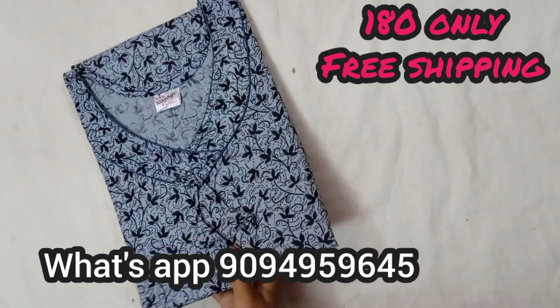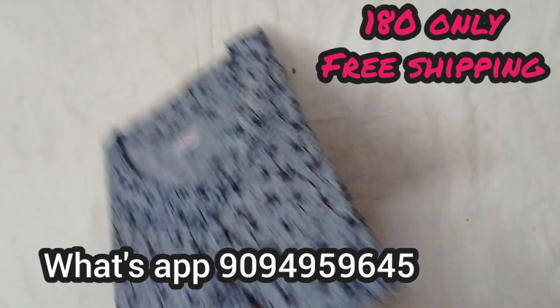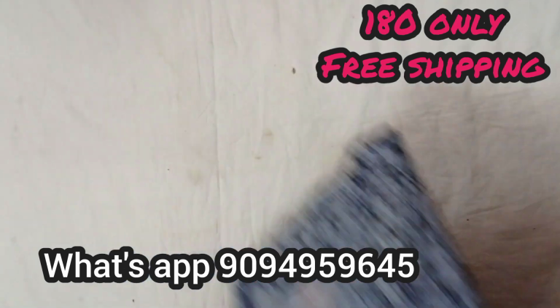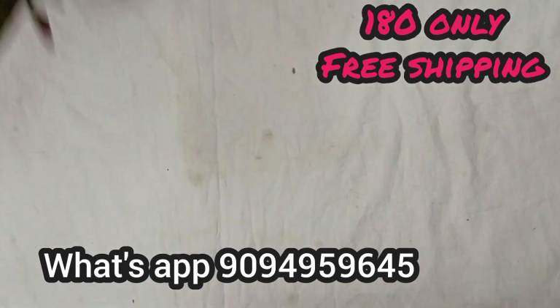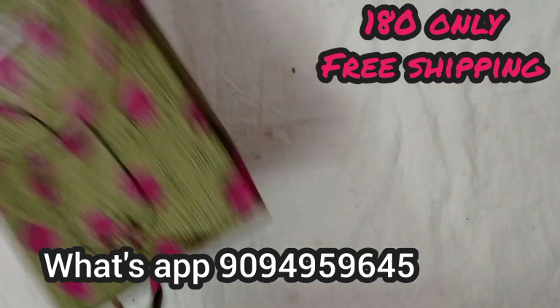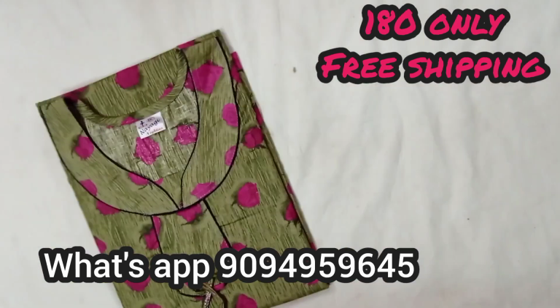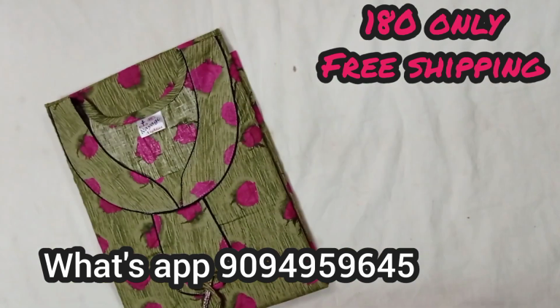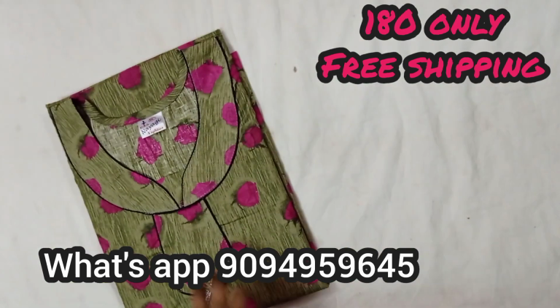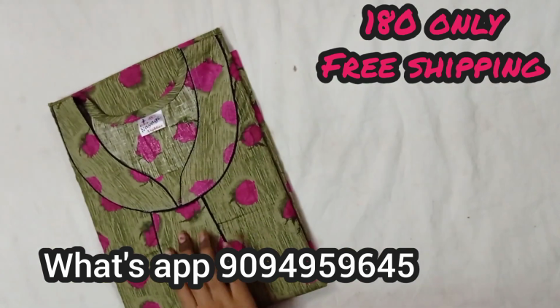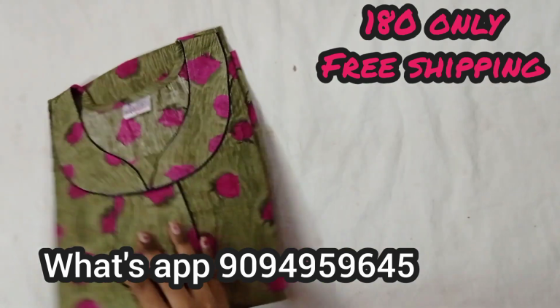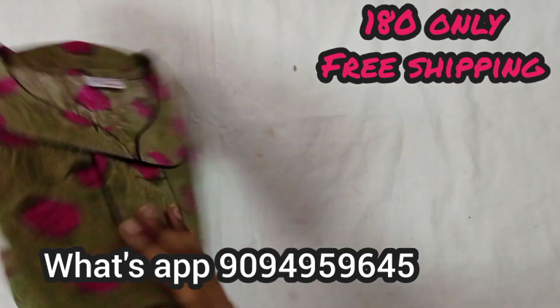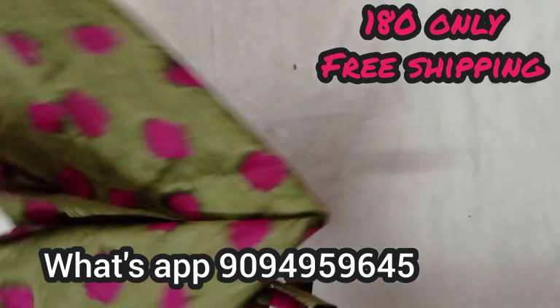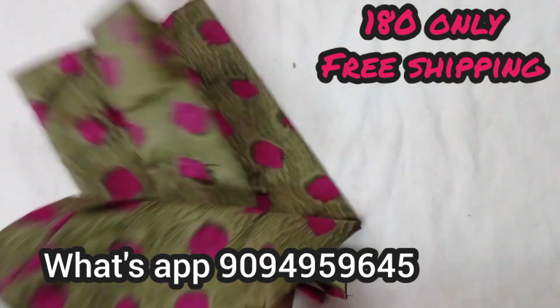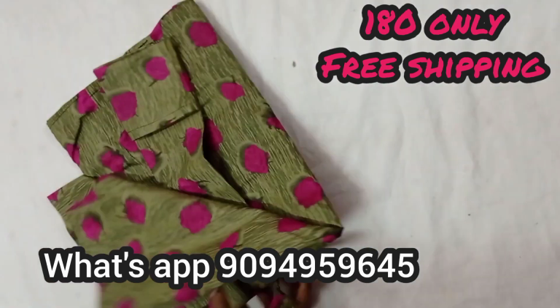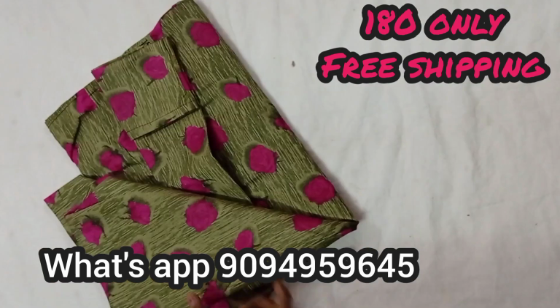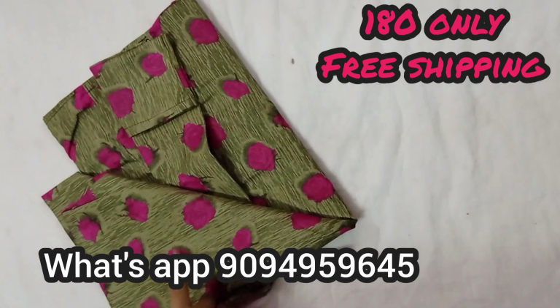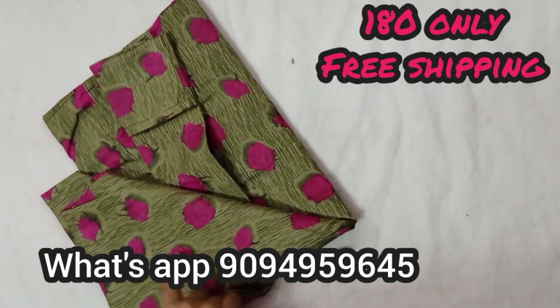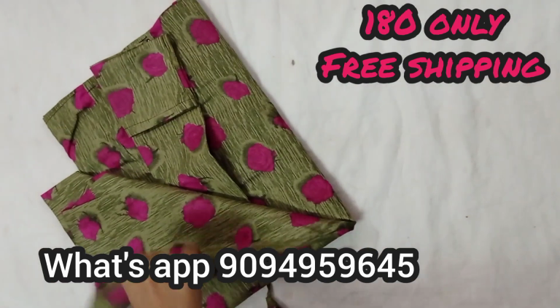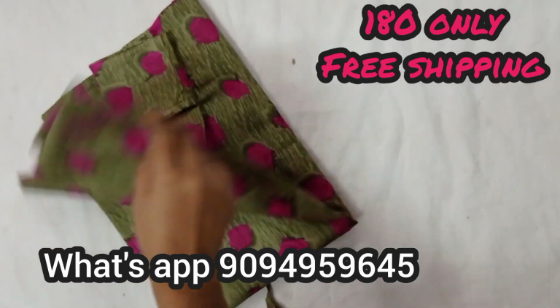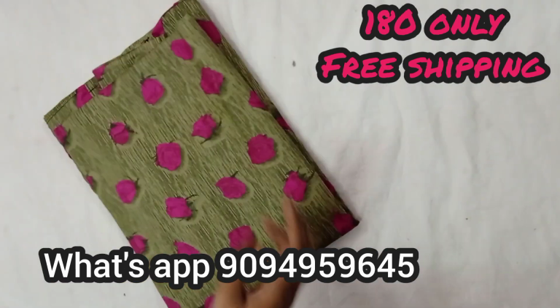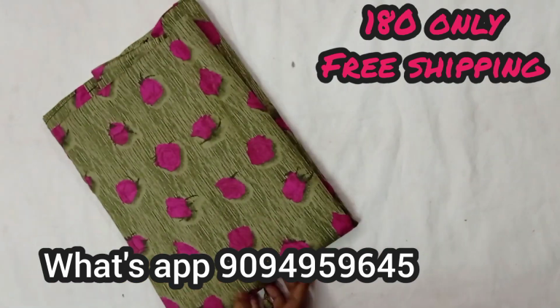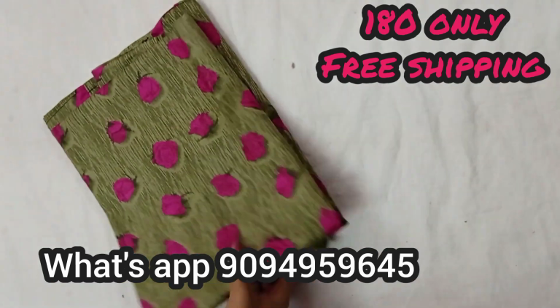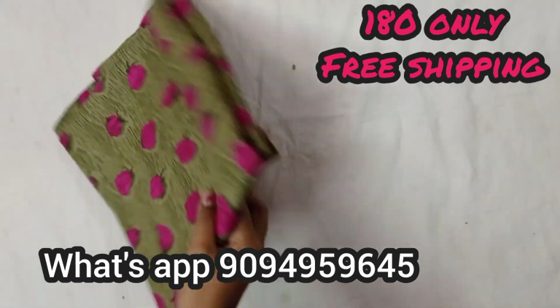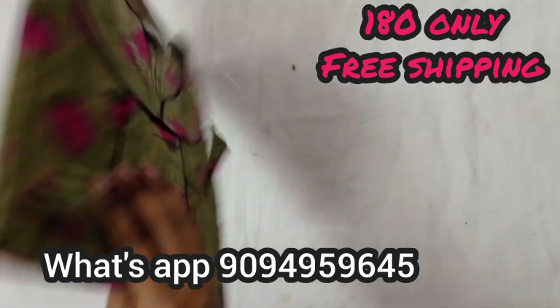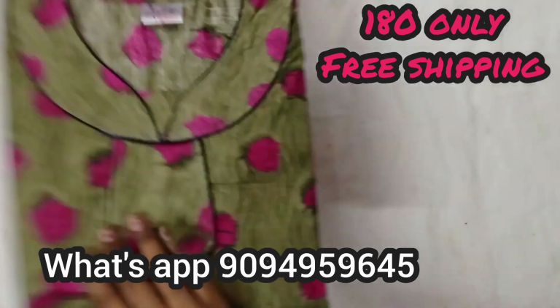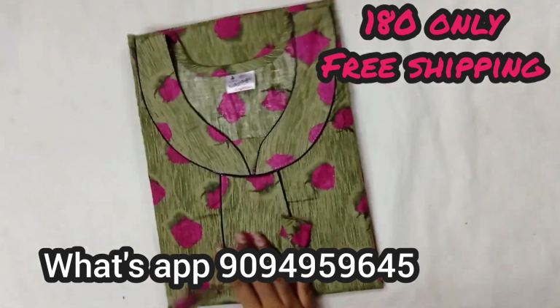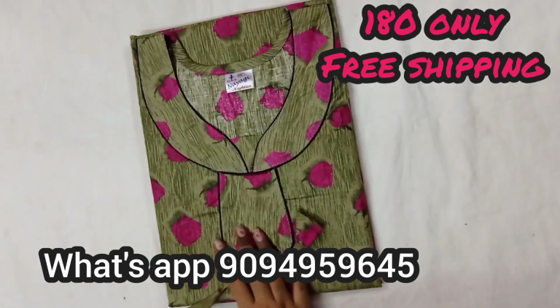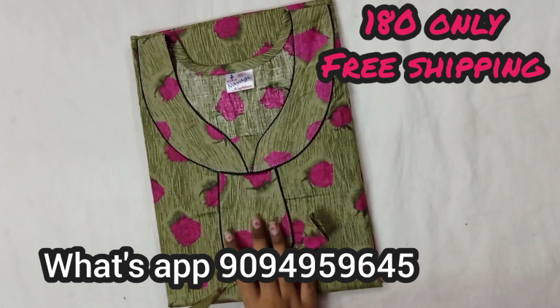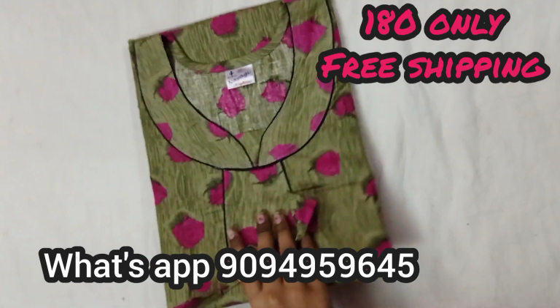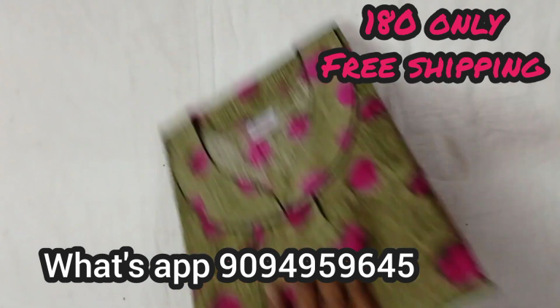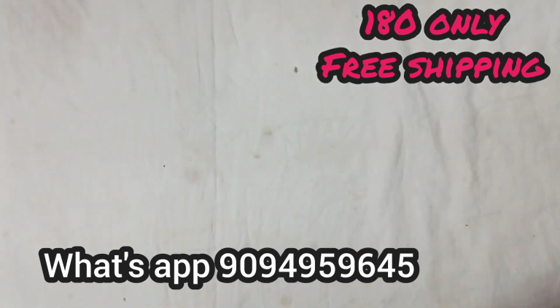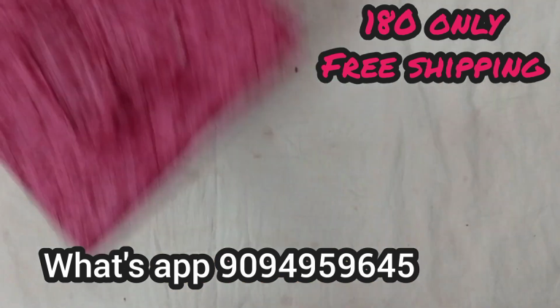For 3 and above, free shipping. For other steps, 5 and above, free shipping.